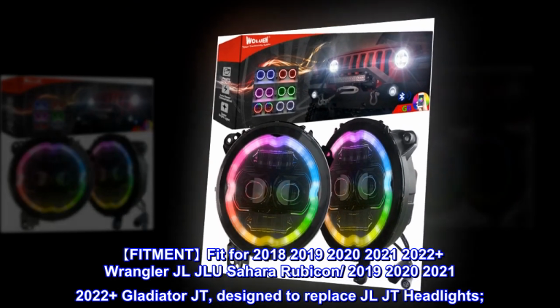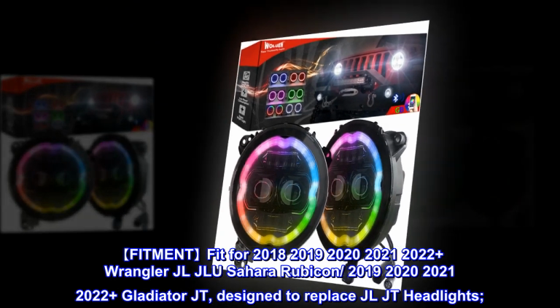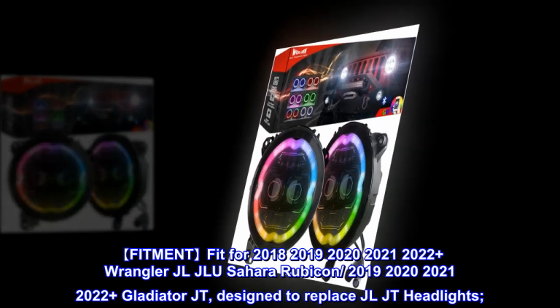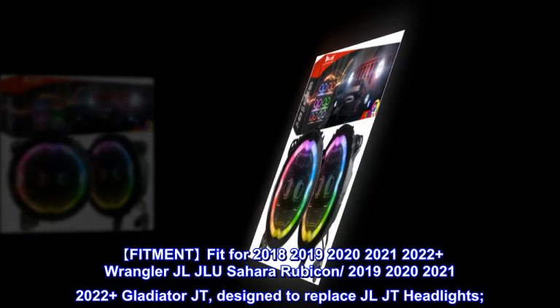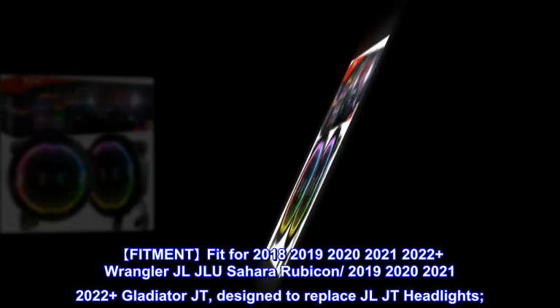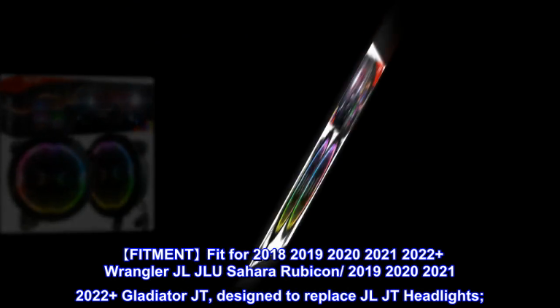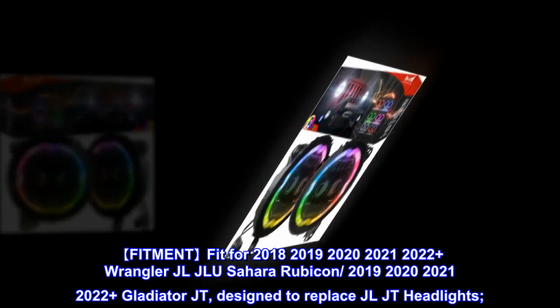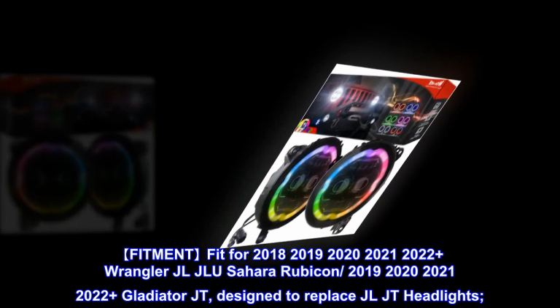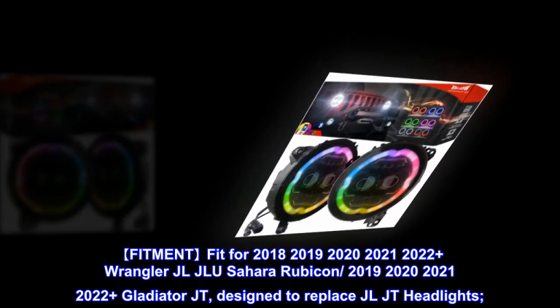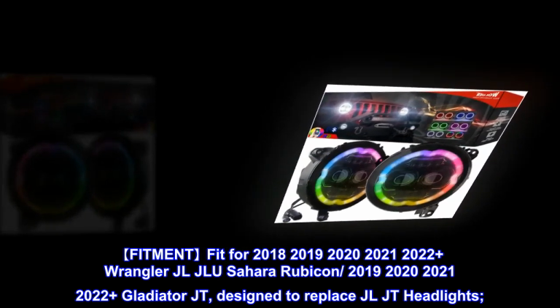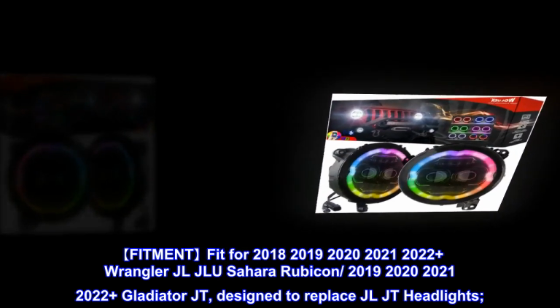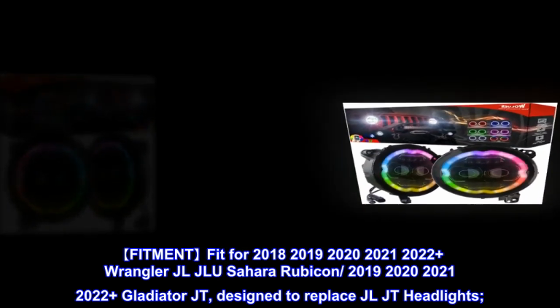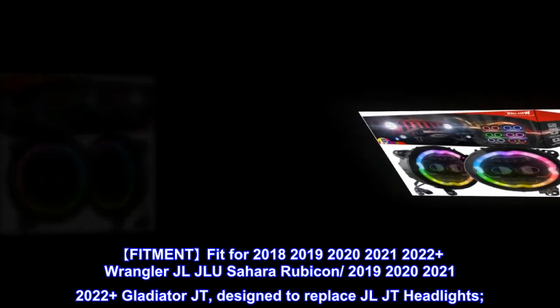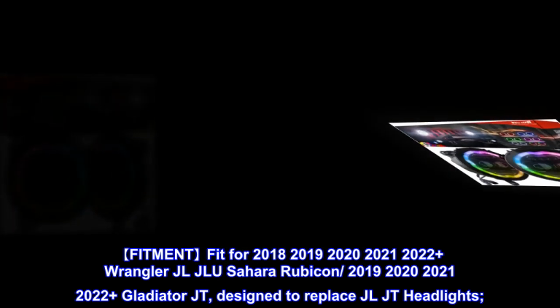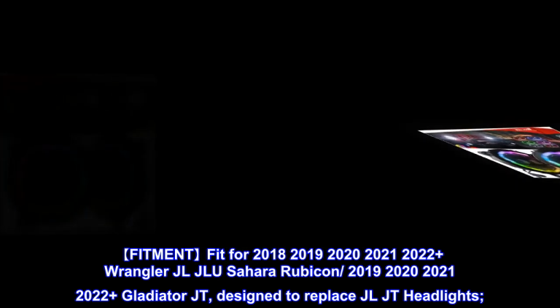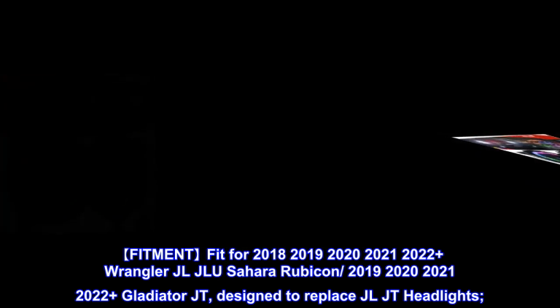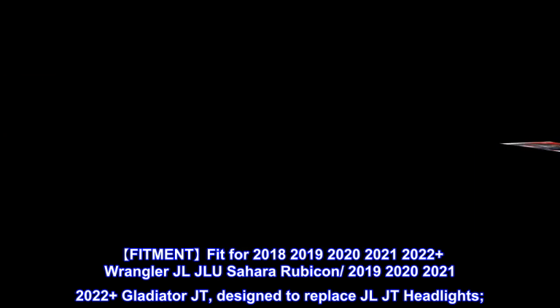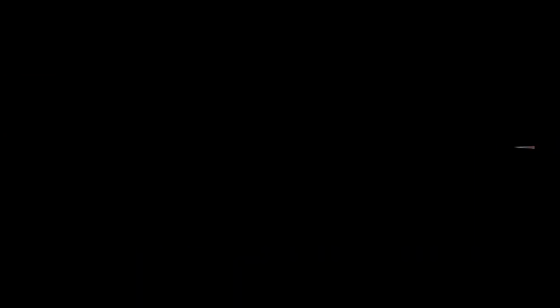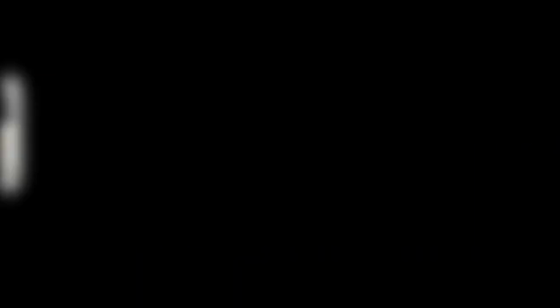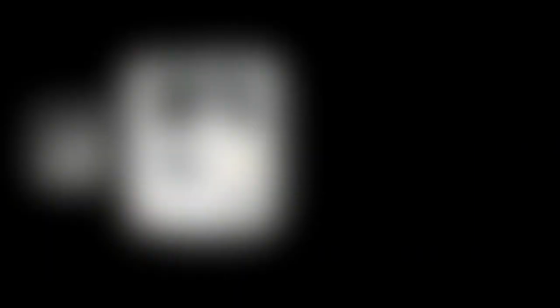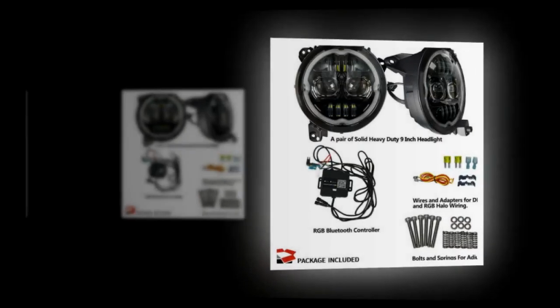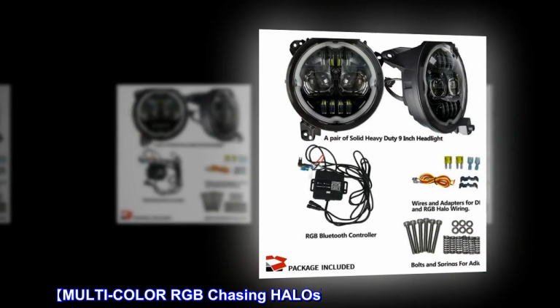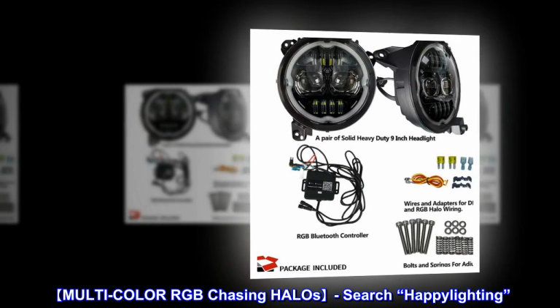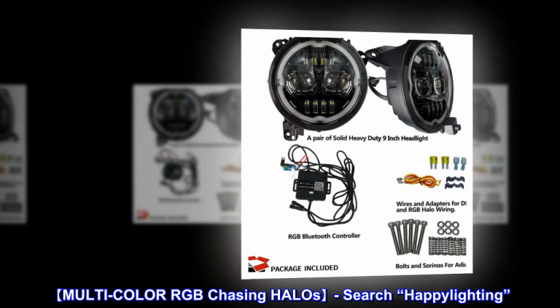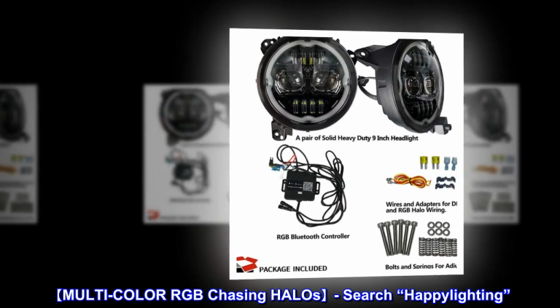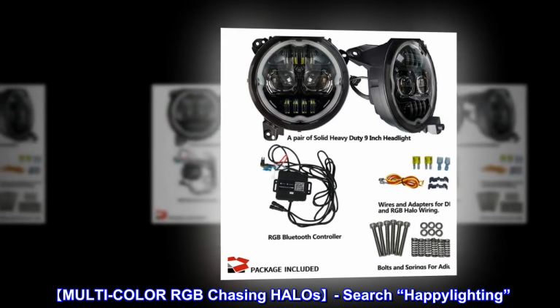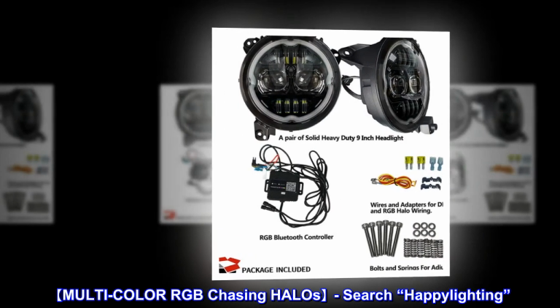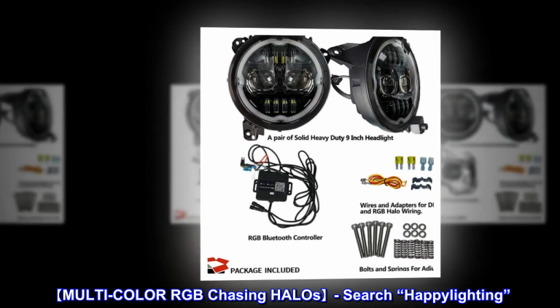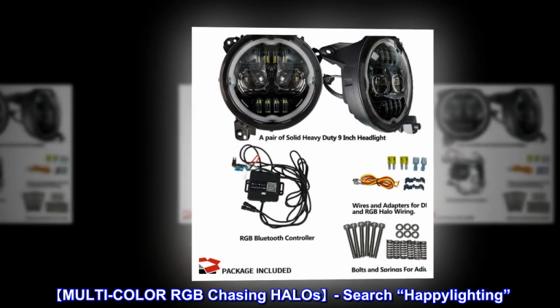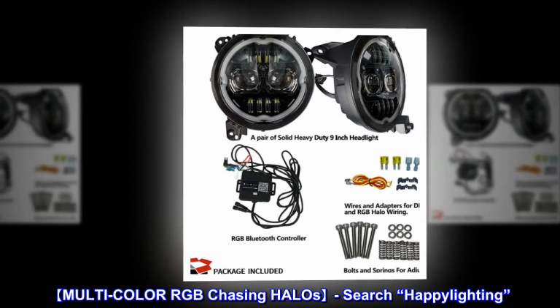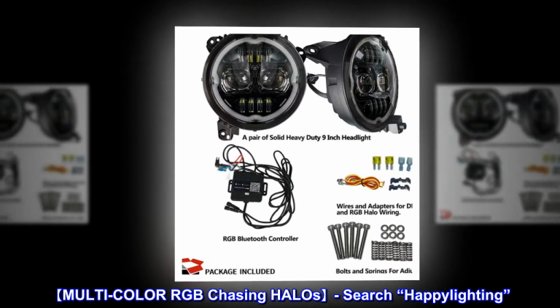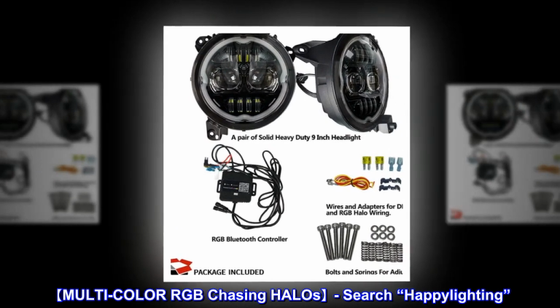Designed to replace JL/JT headlights. Multicolor RGB chasing halos.